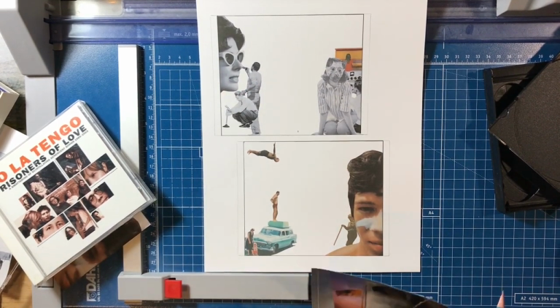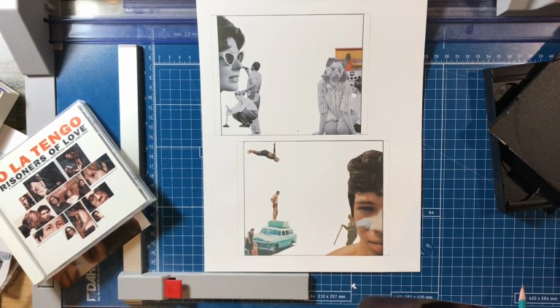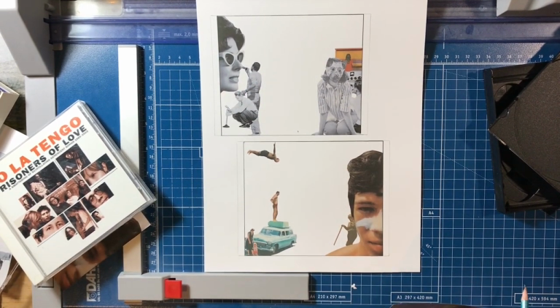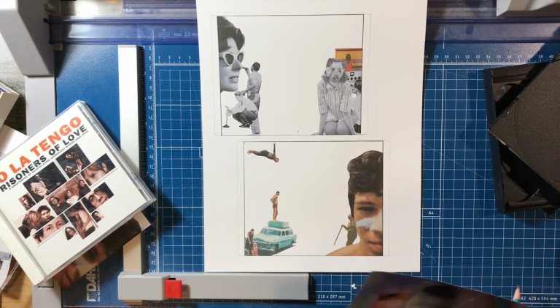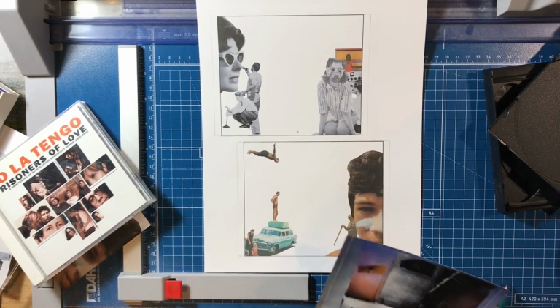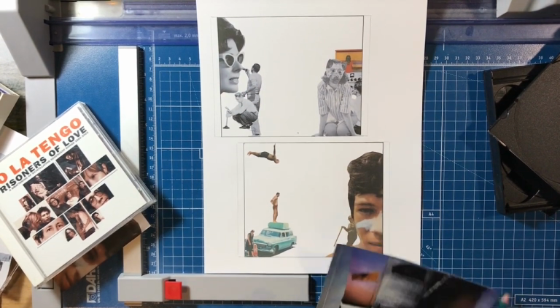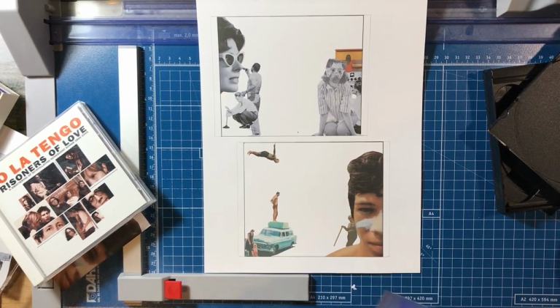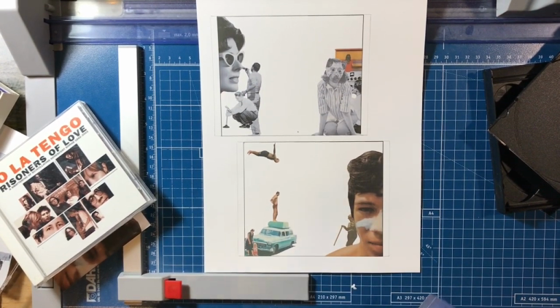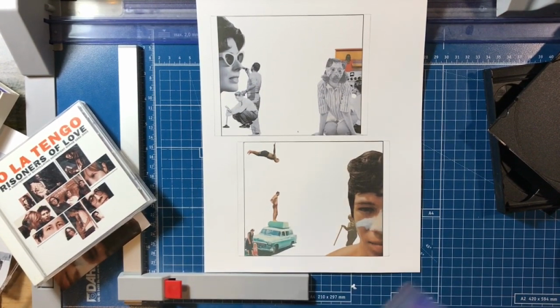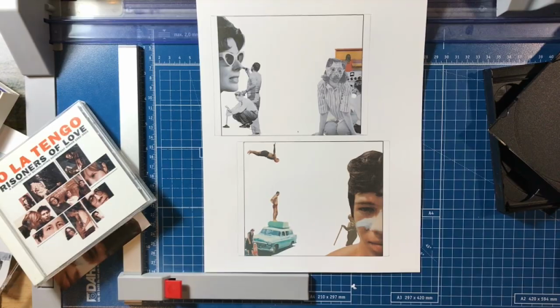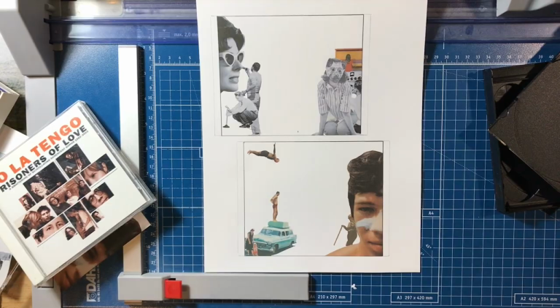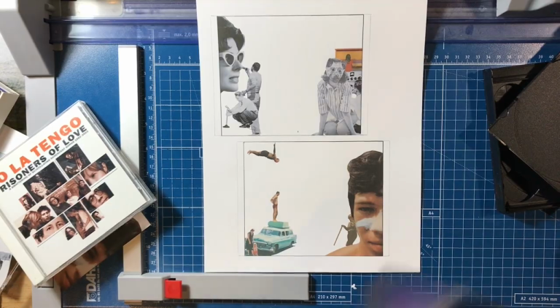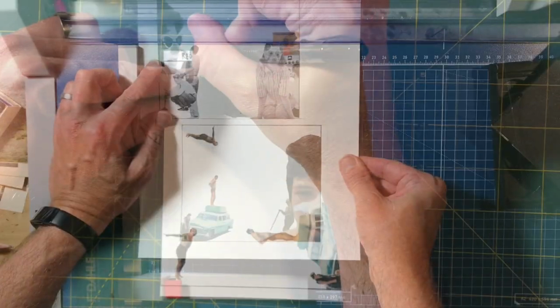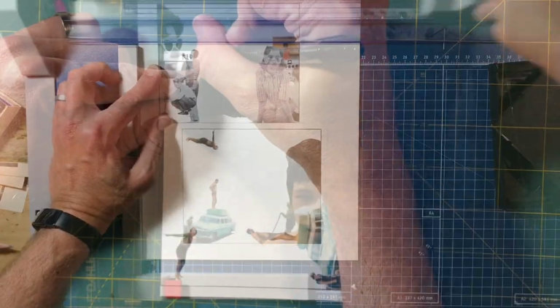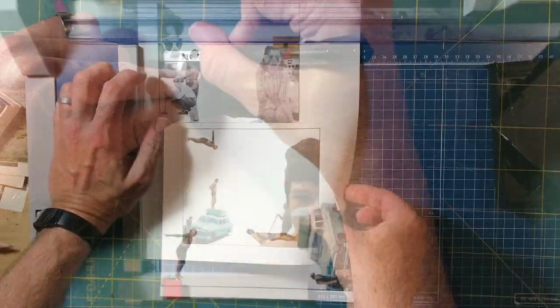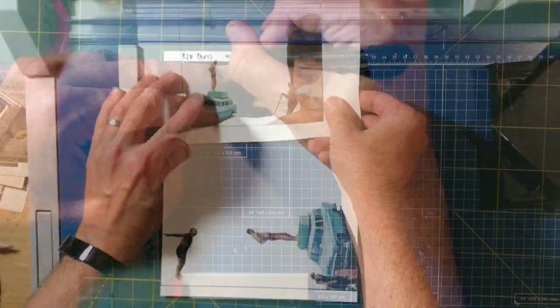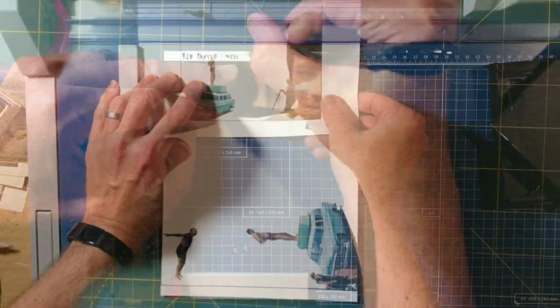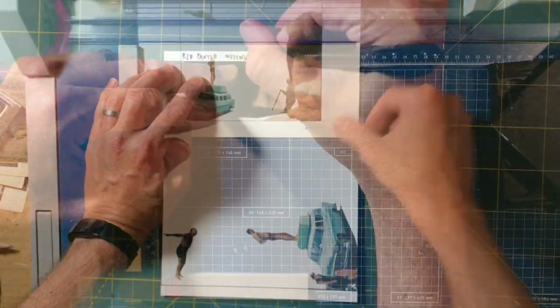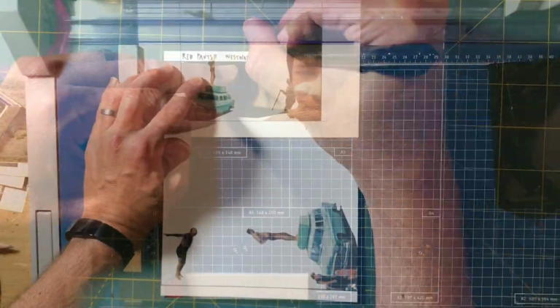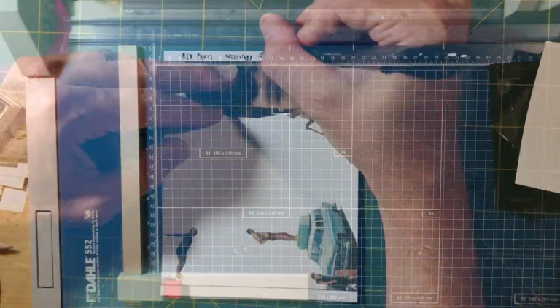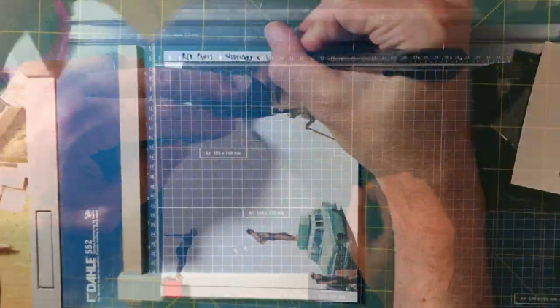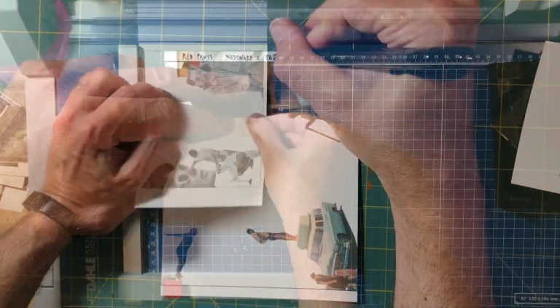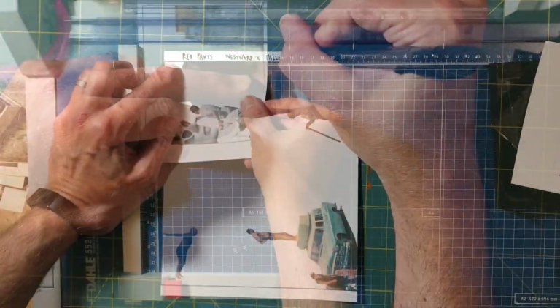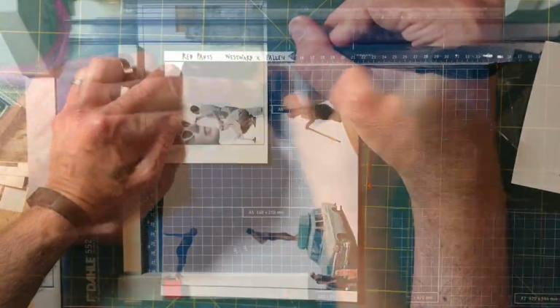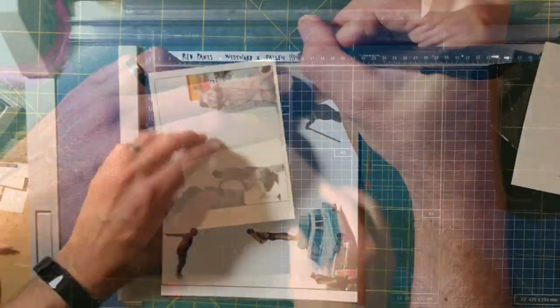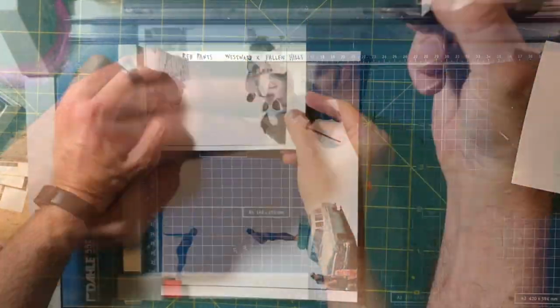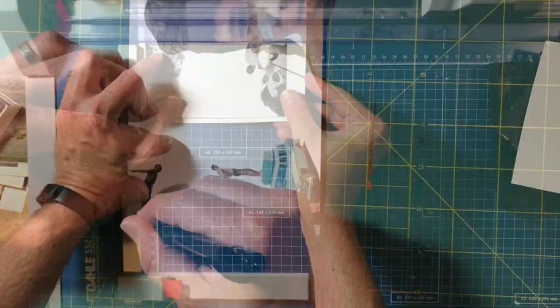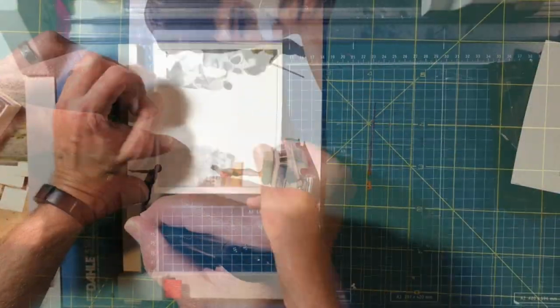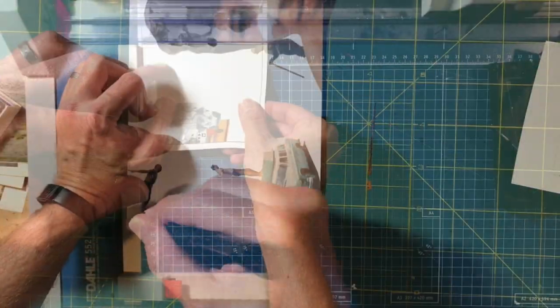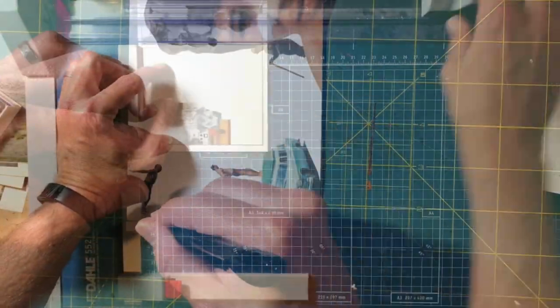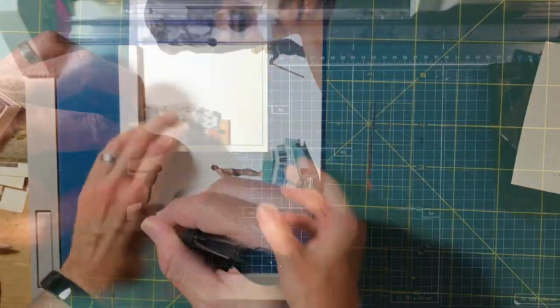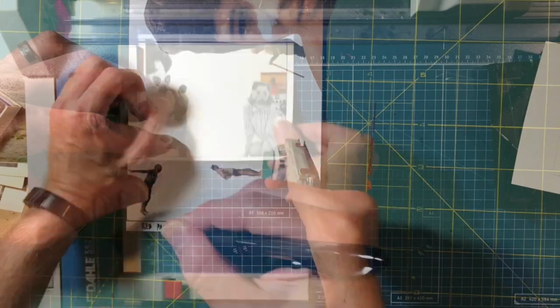All right, I'm going to cut these out again.